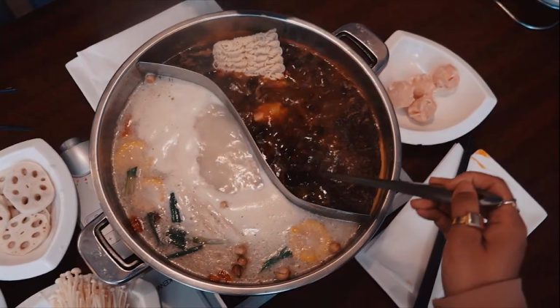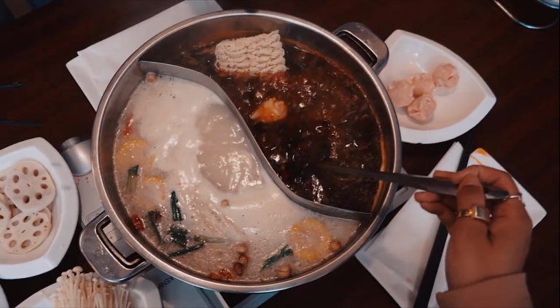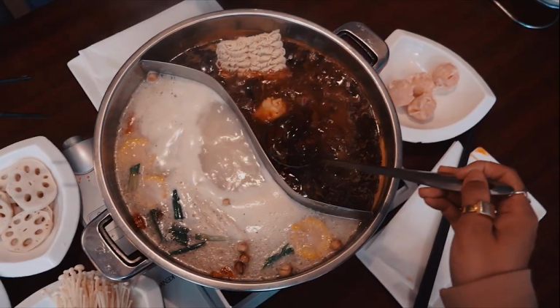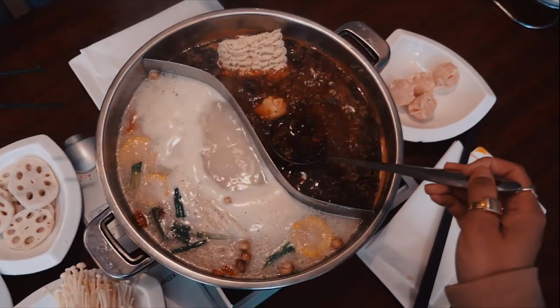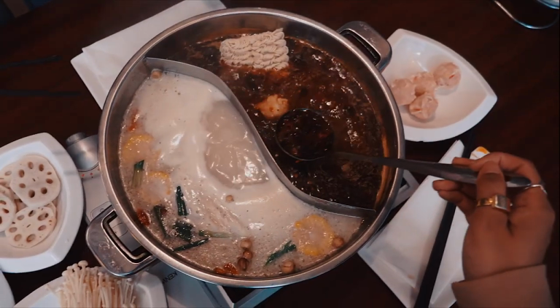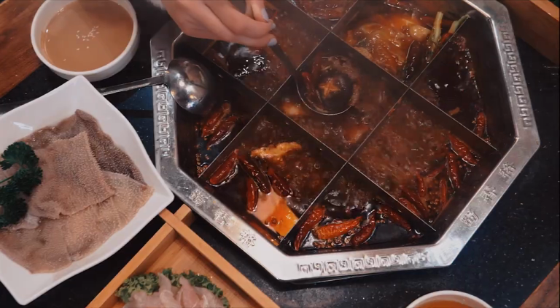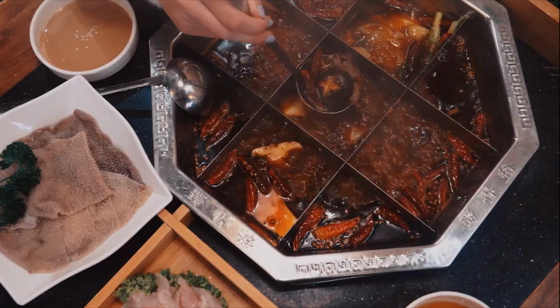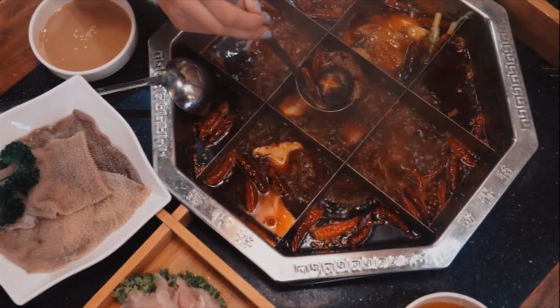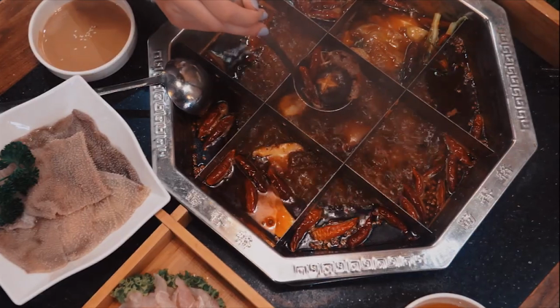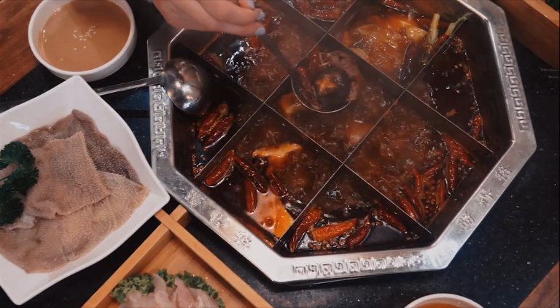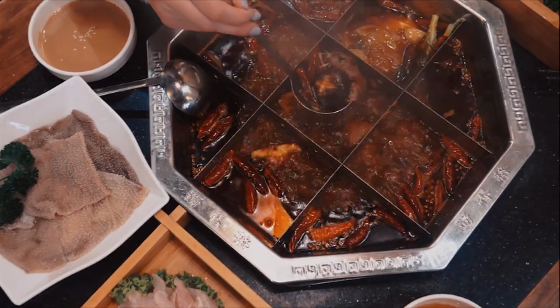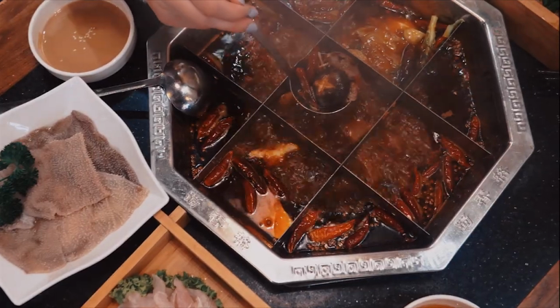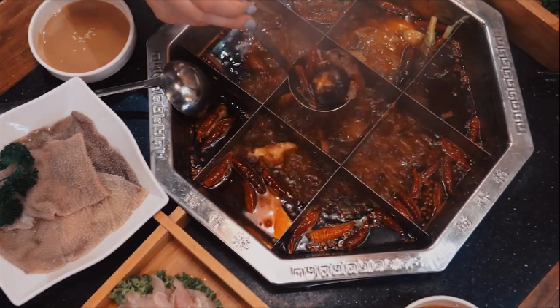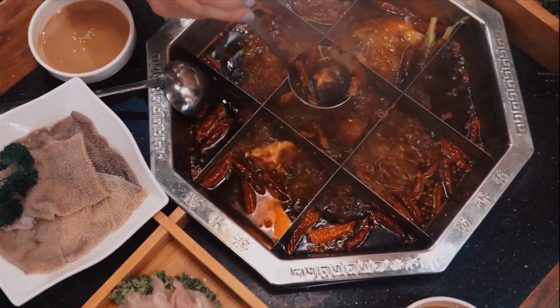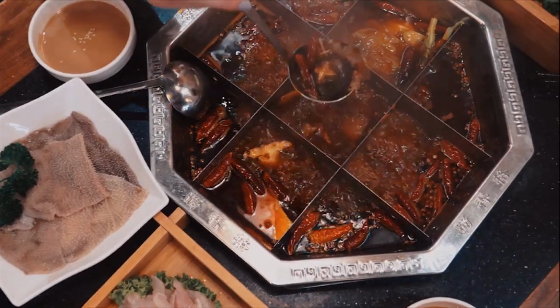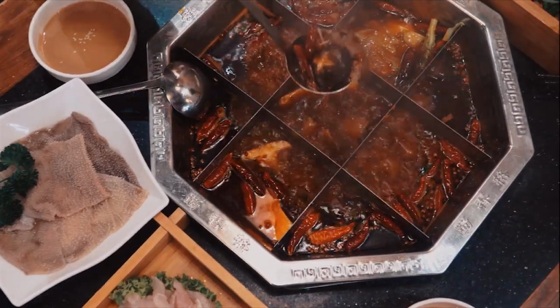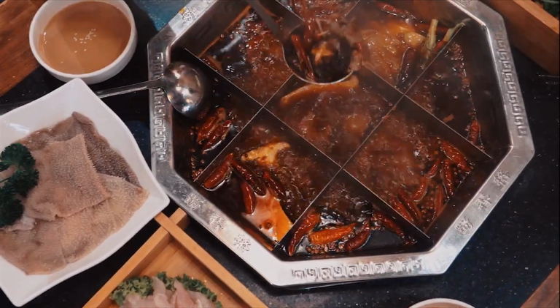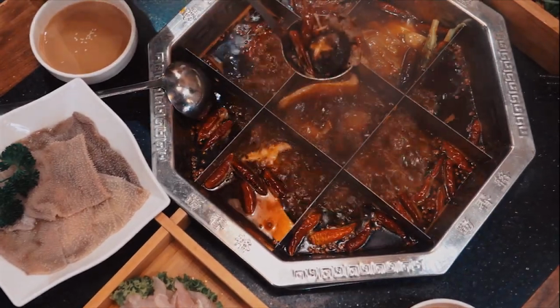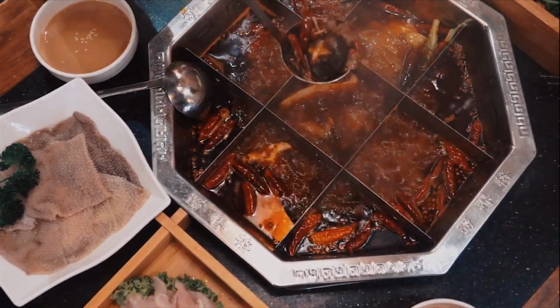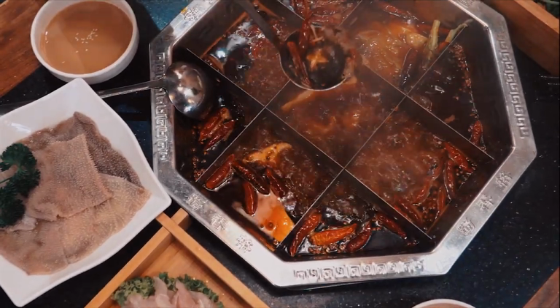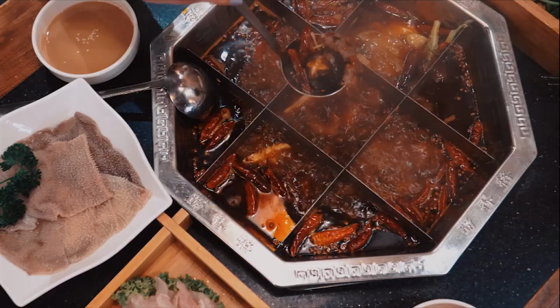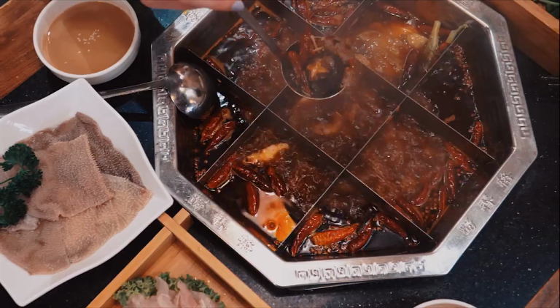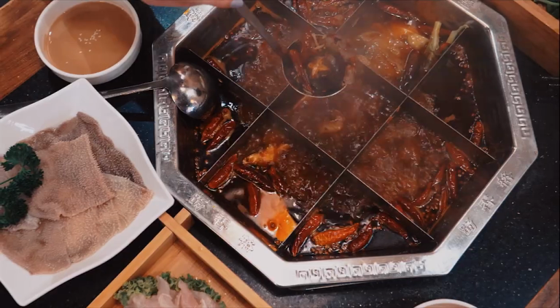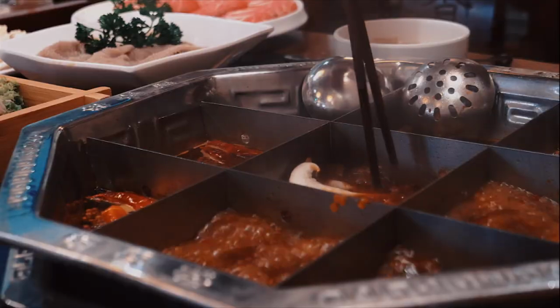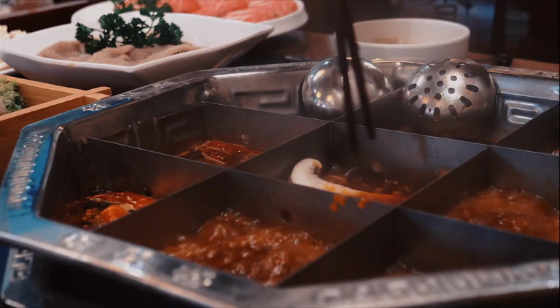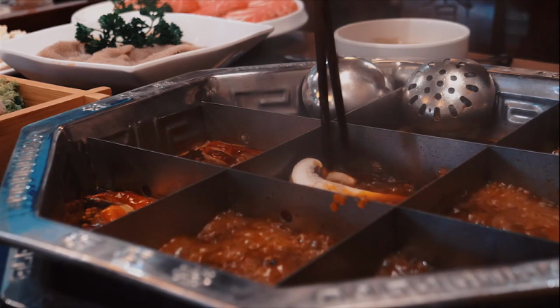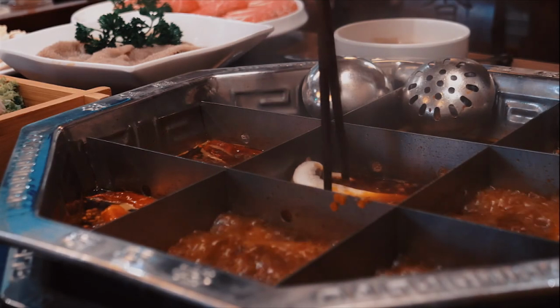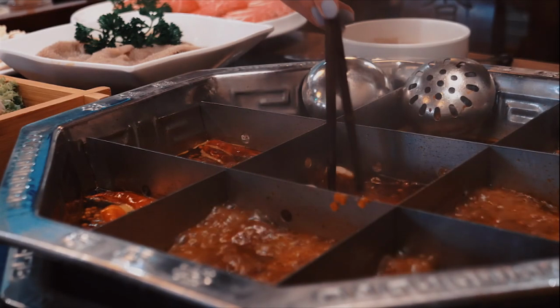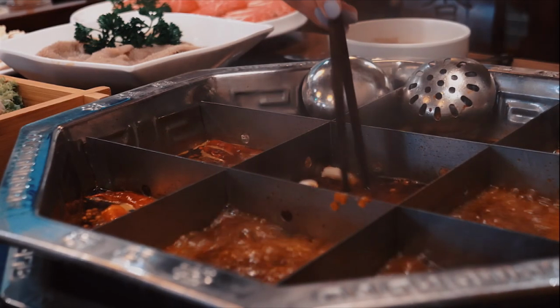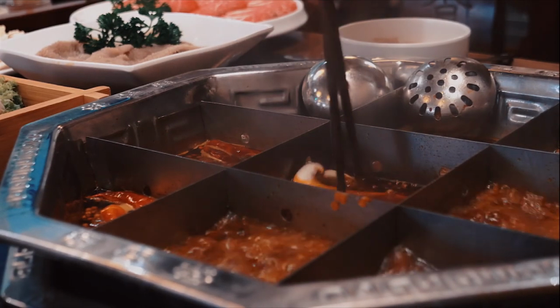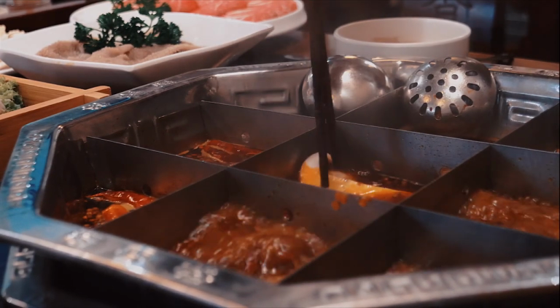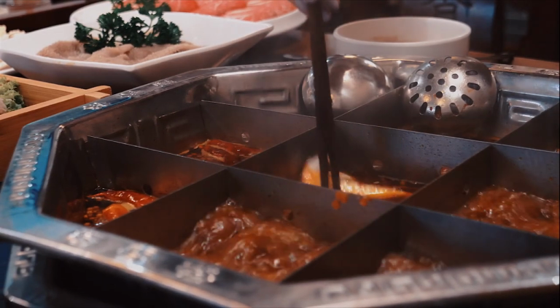There are two different restaurants in Chinatown serving hot pot: one is a Mongolian hot pot experience called Little Lamb, and the other is an authentic Chinese hot pot experience famous for the Sichuan hot pot, called Shushanga.